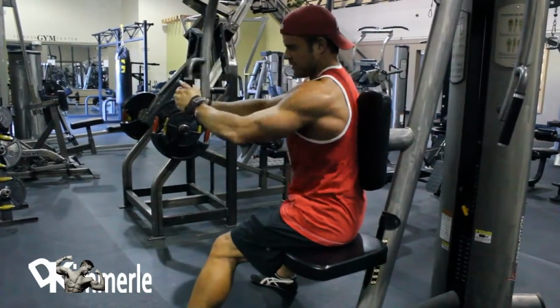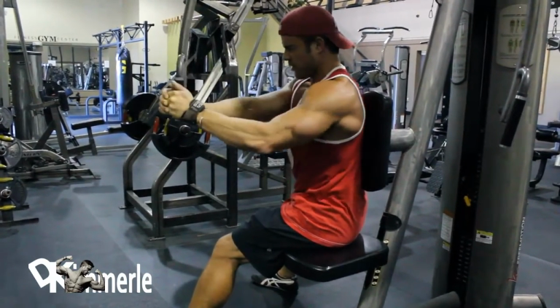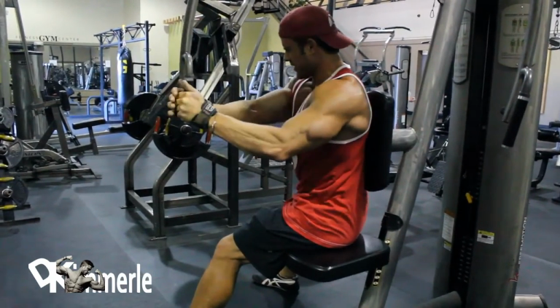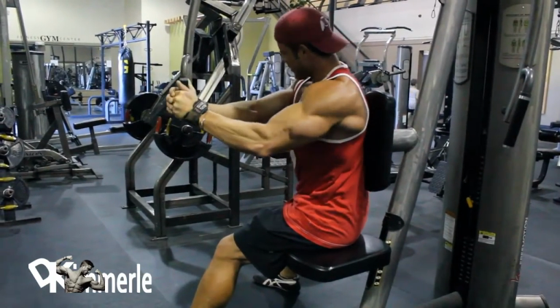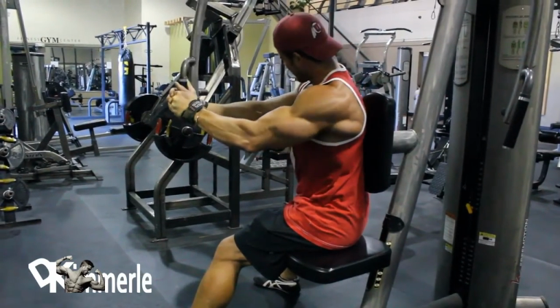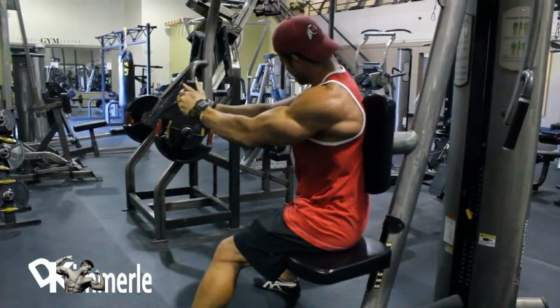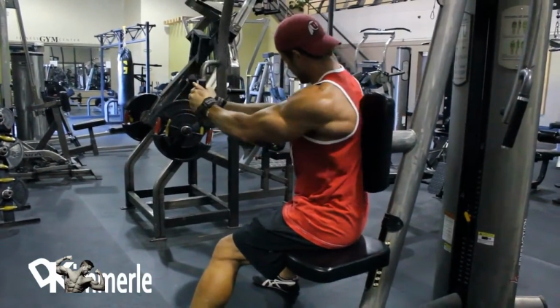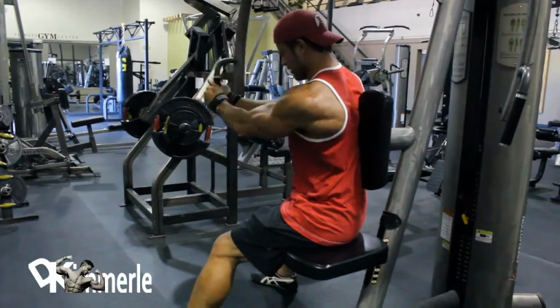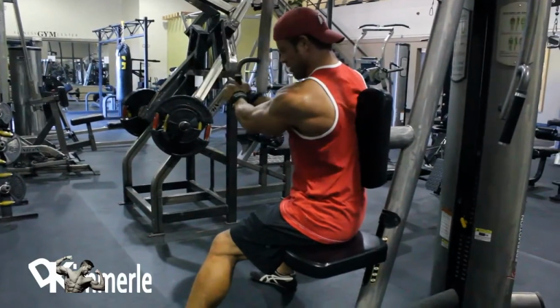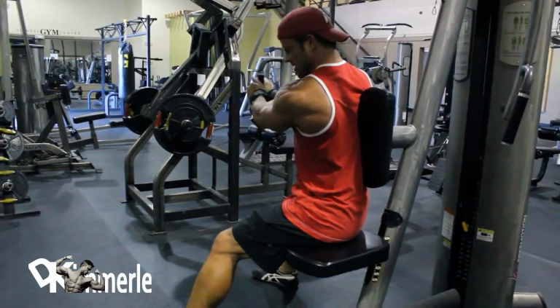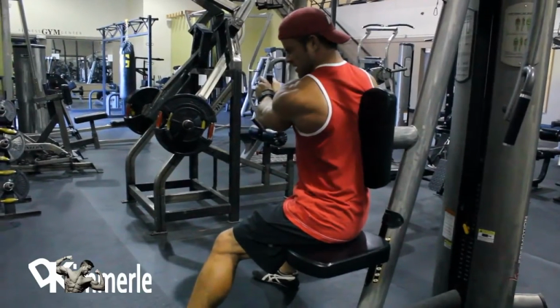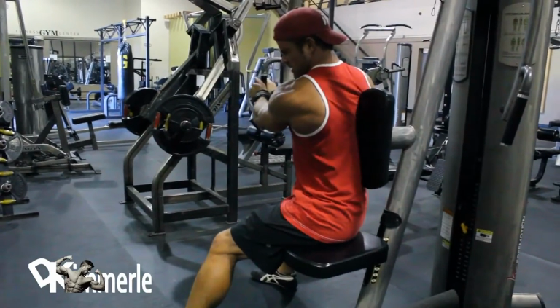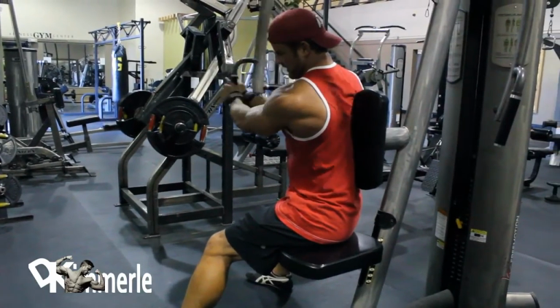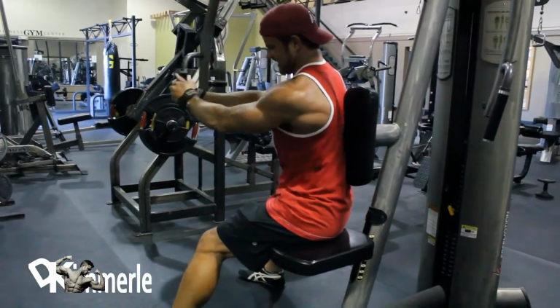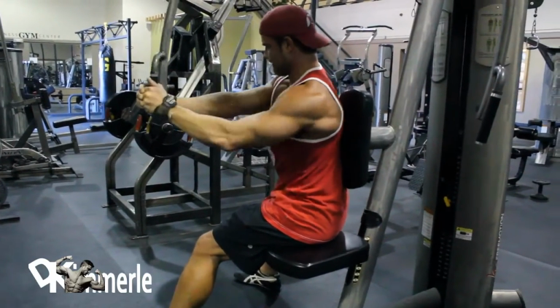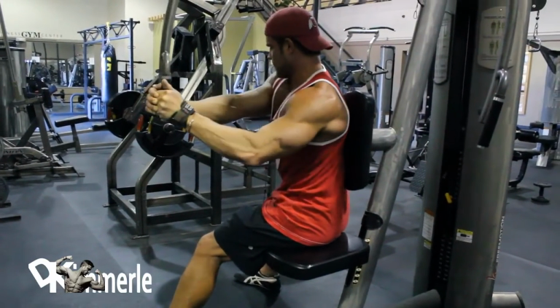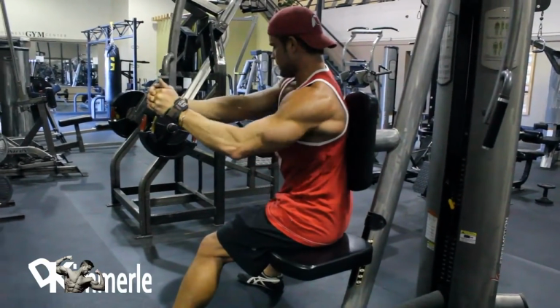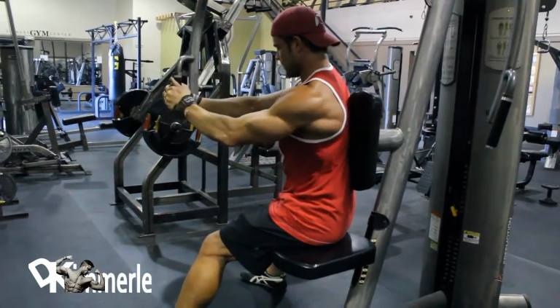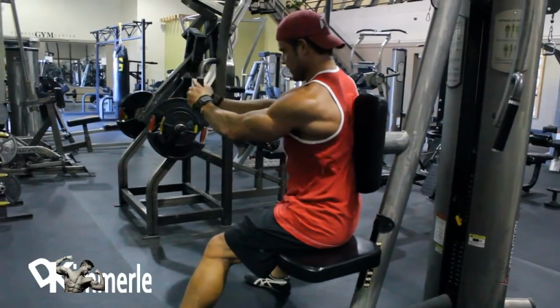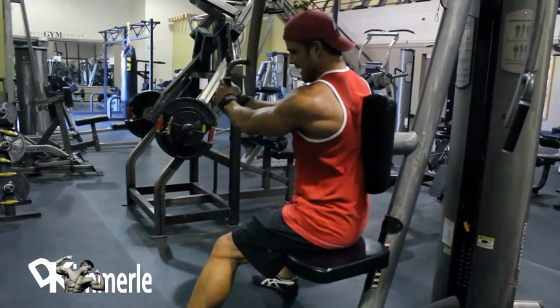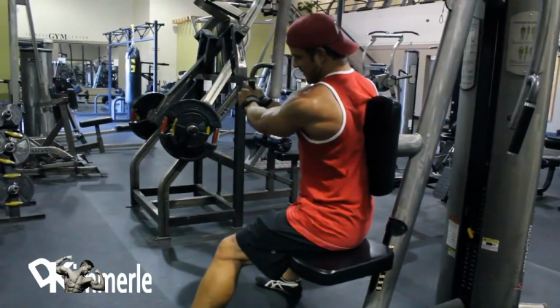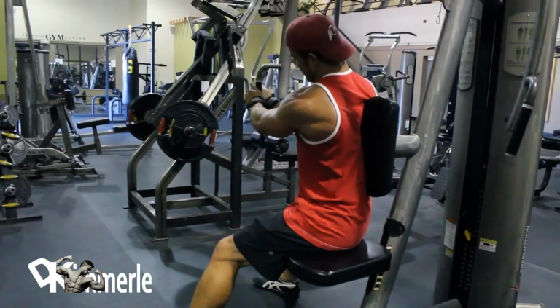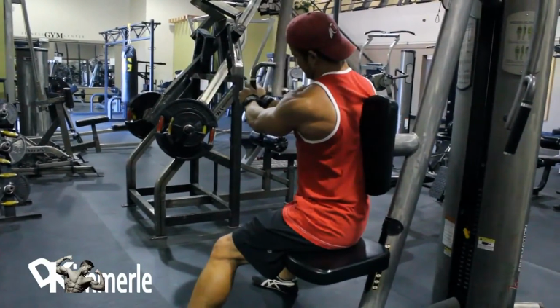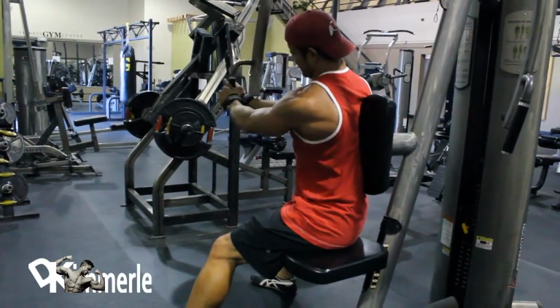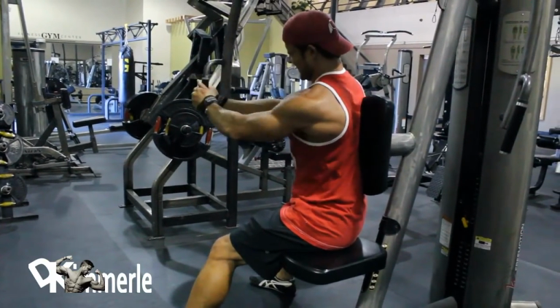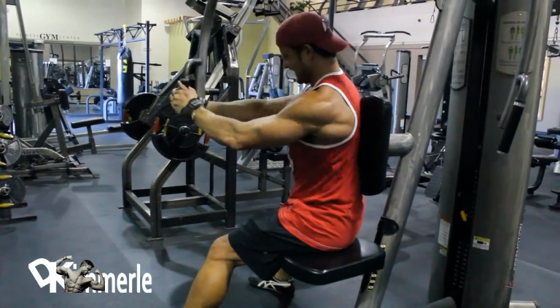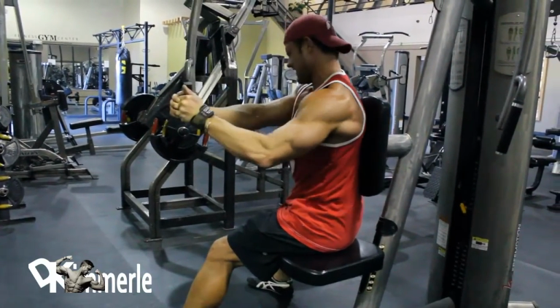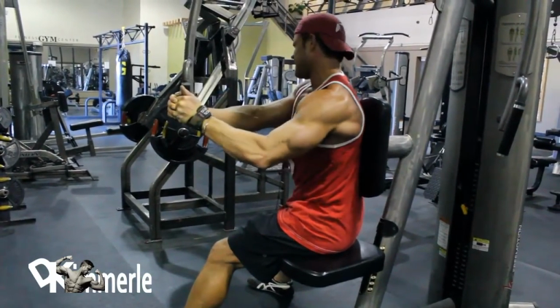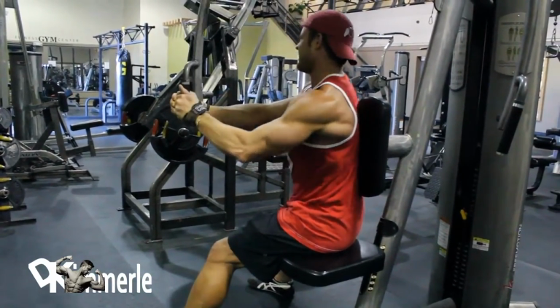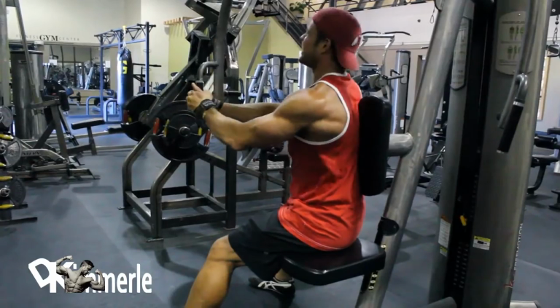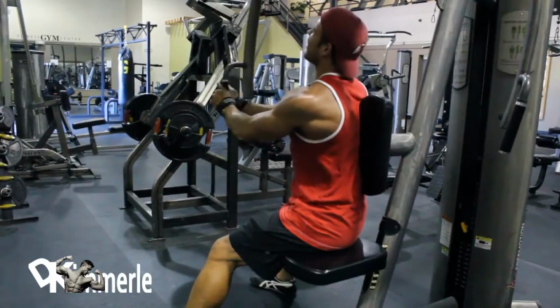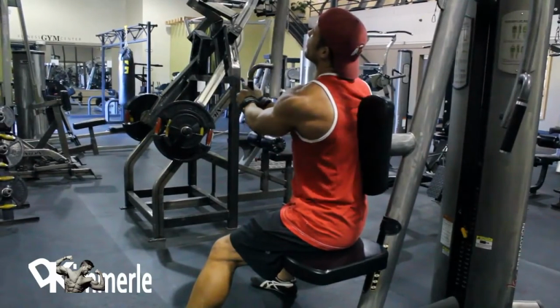It took about 13 reps for it to really burn. Now I feel a lot of them. 15. Now everyone.